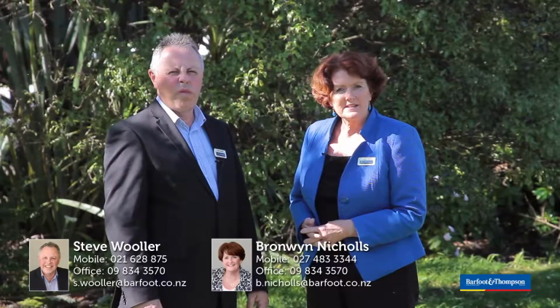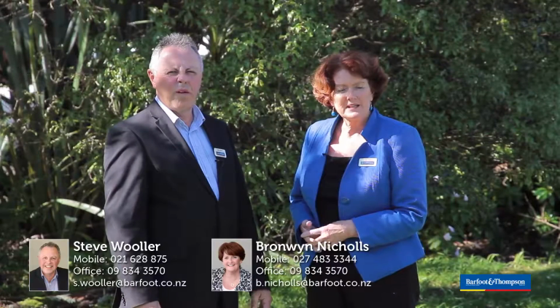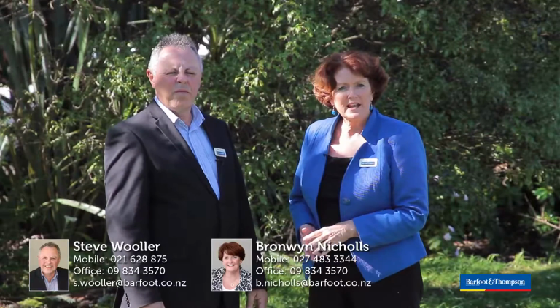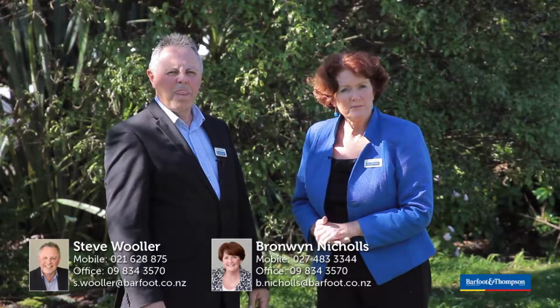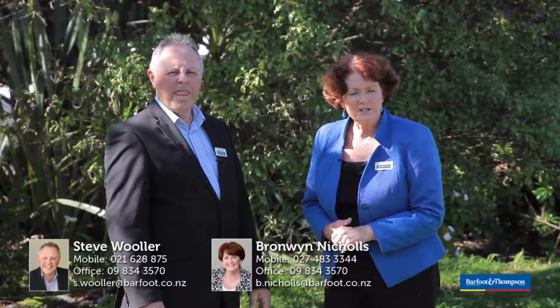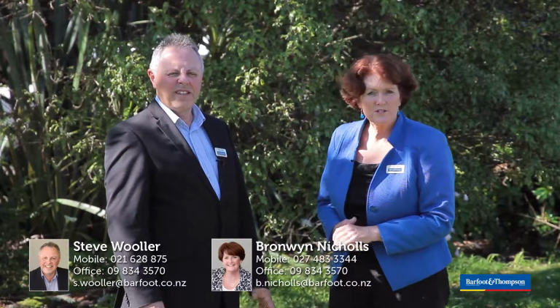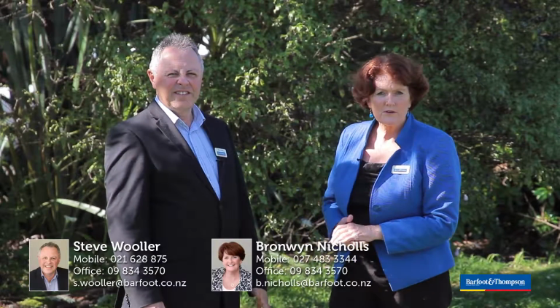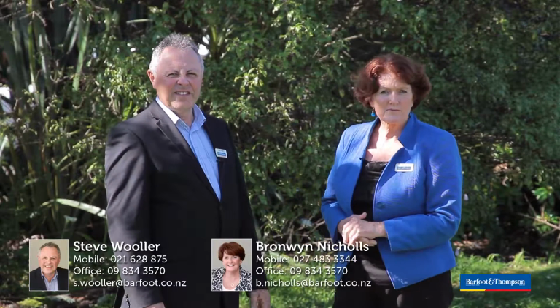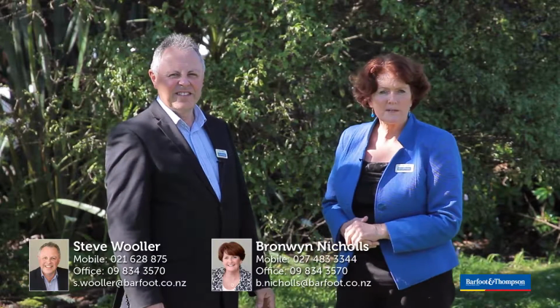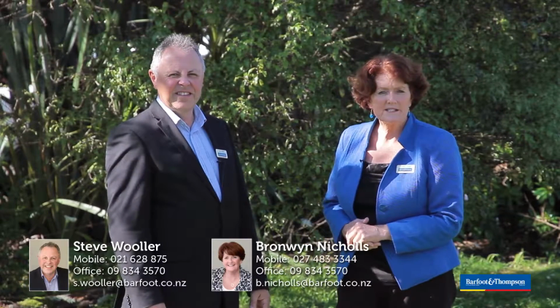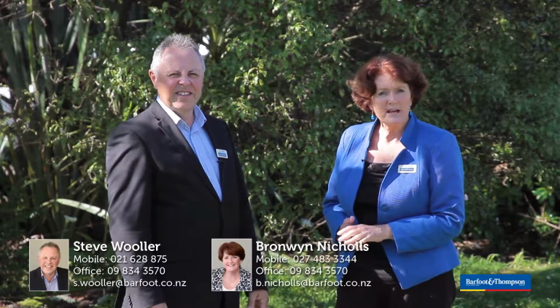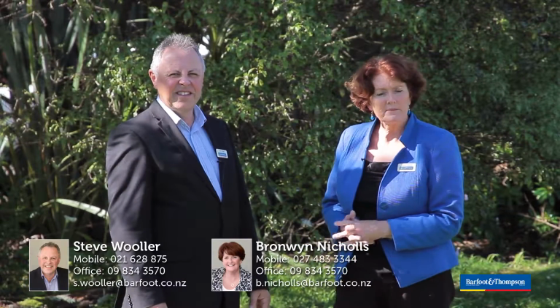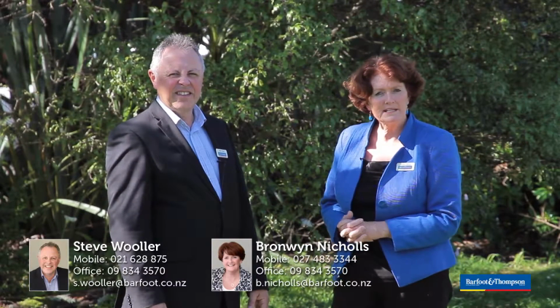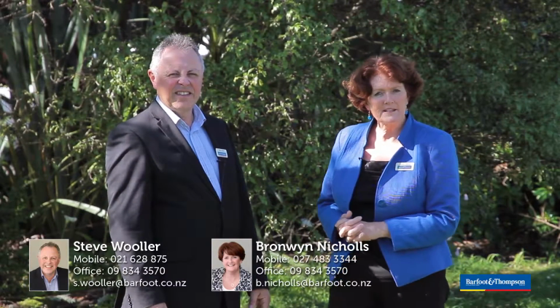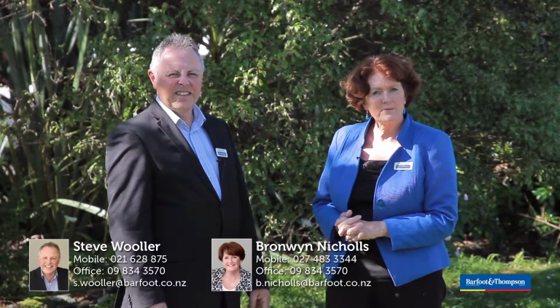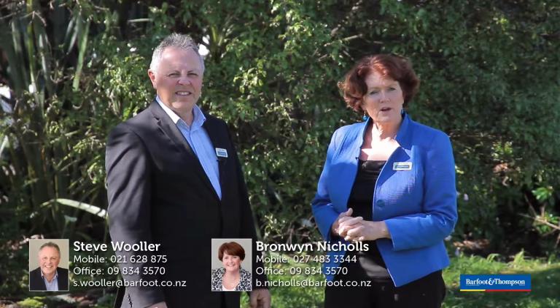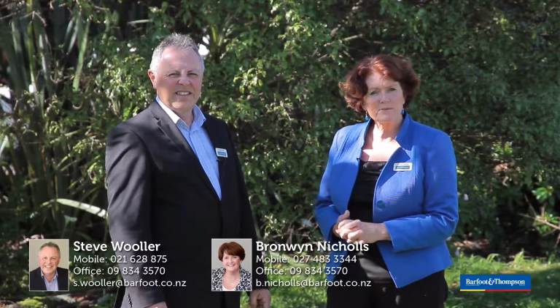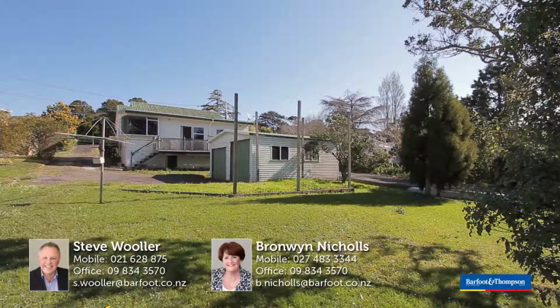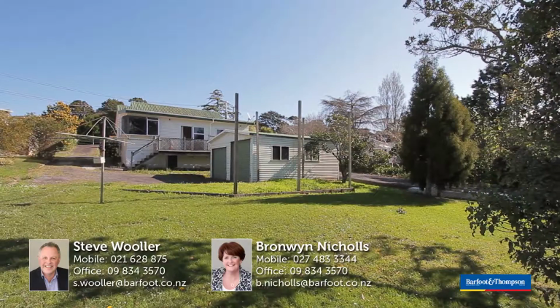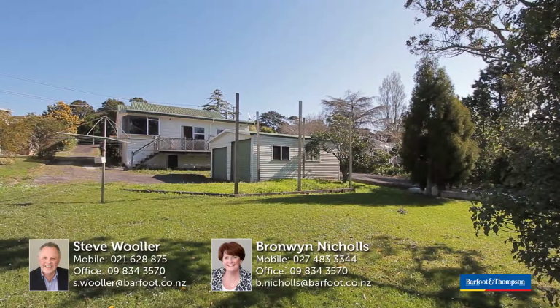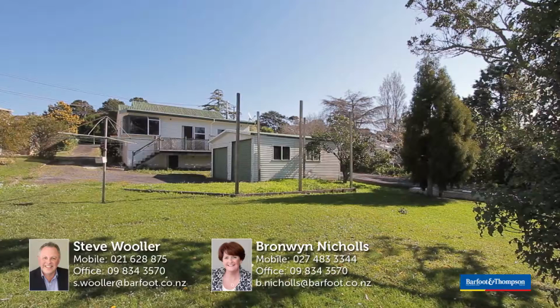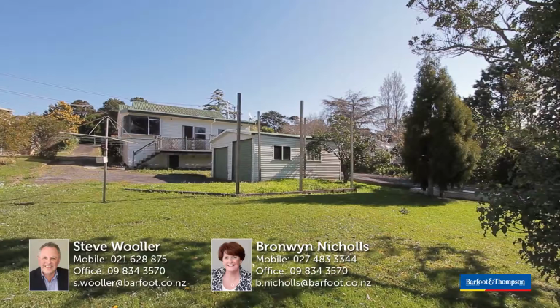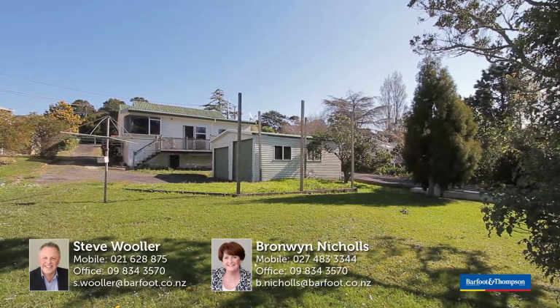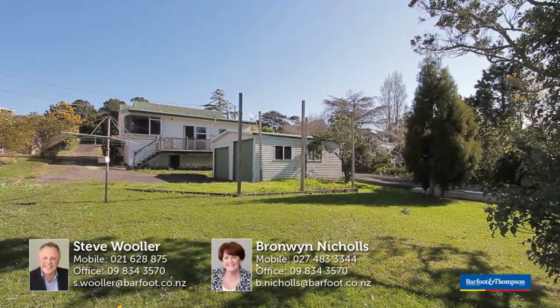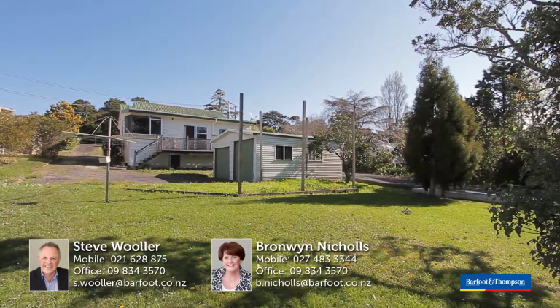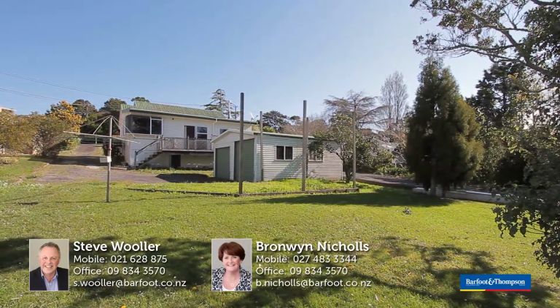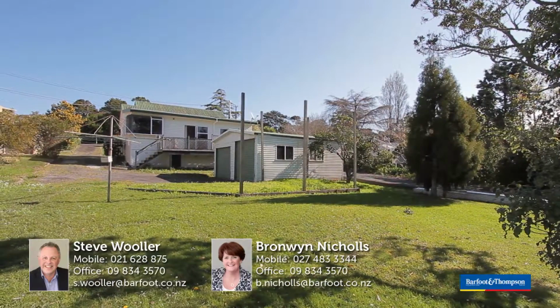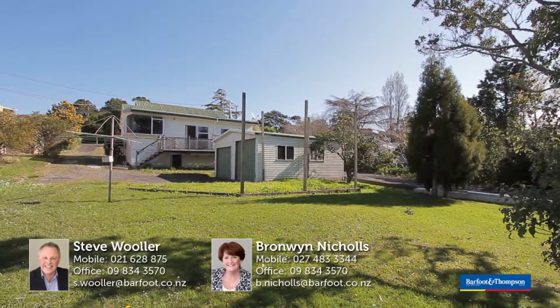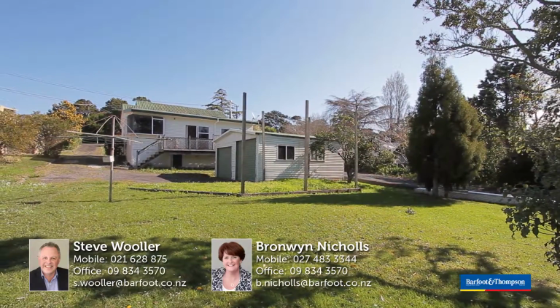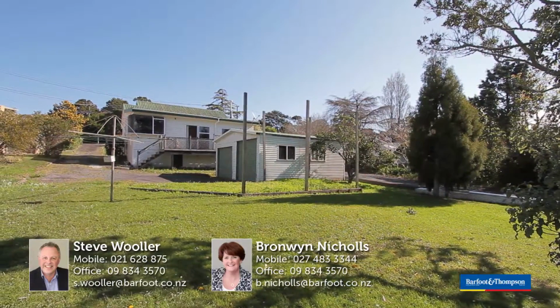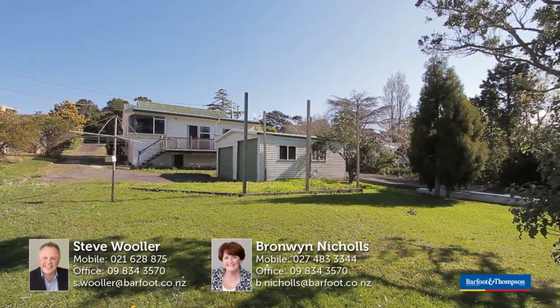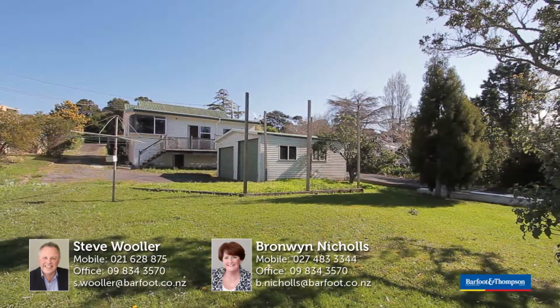We'd love to meet you and show you this property, so come and meet us at the Open Homes, 249 Golf Road, Te Tarangi, and we'll take you through.